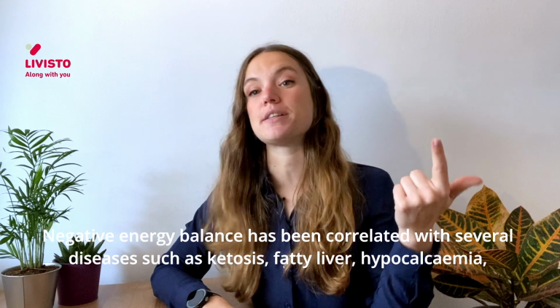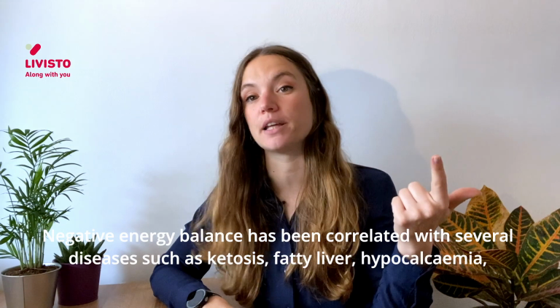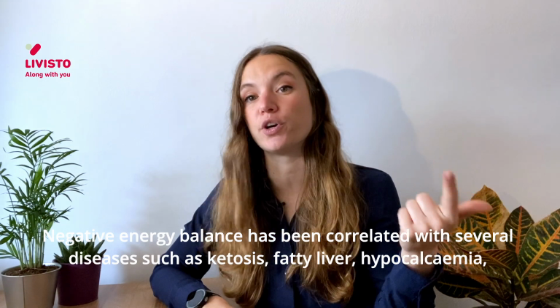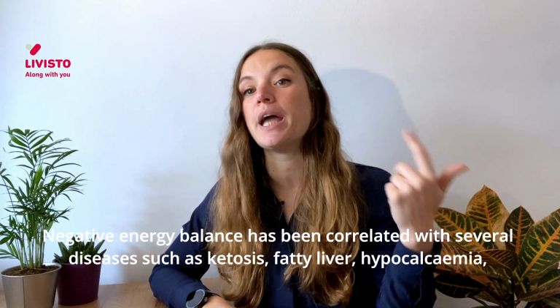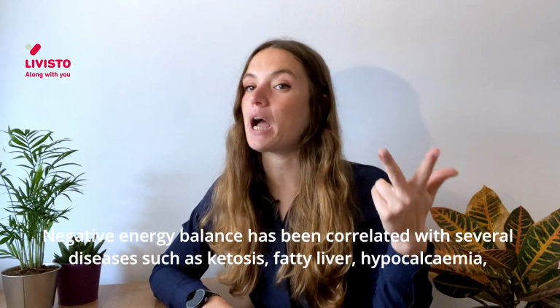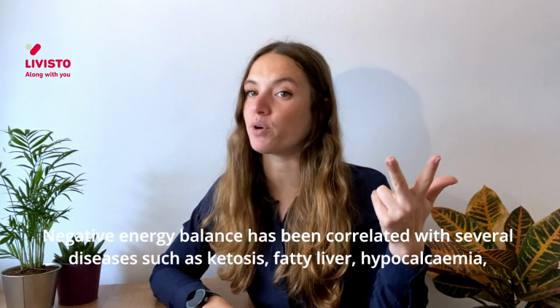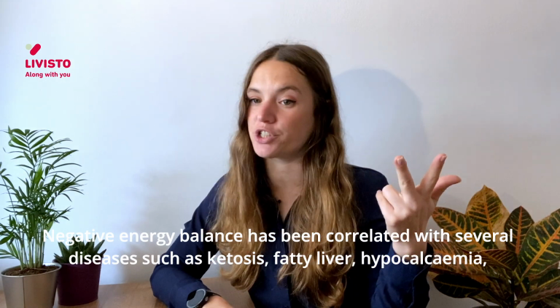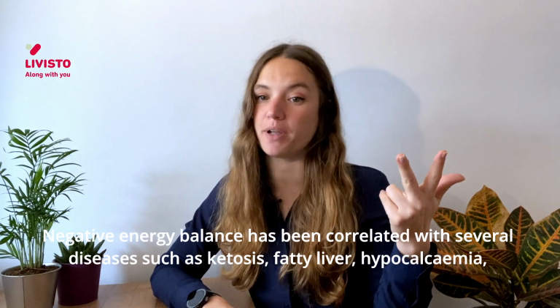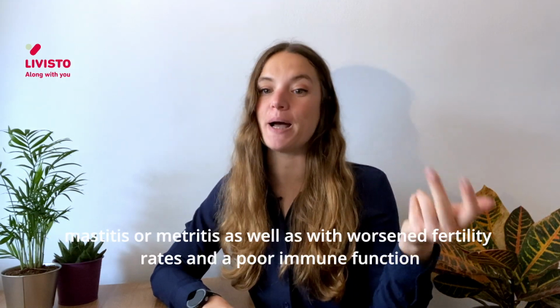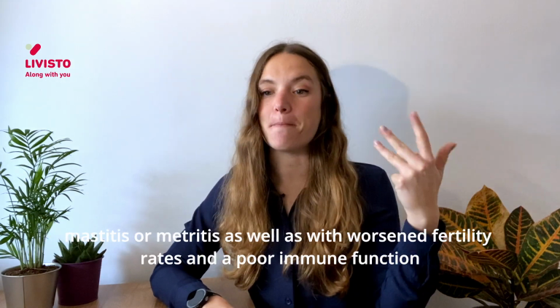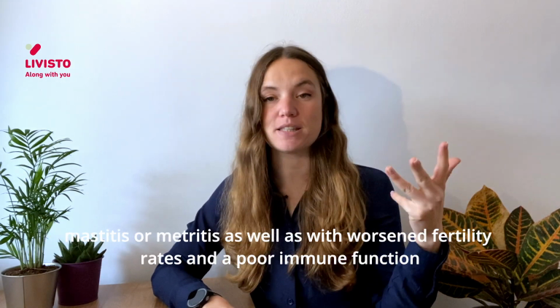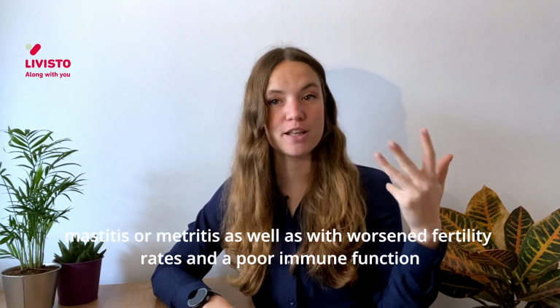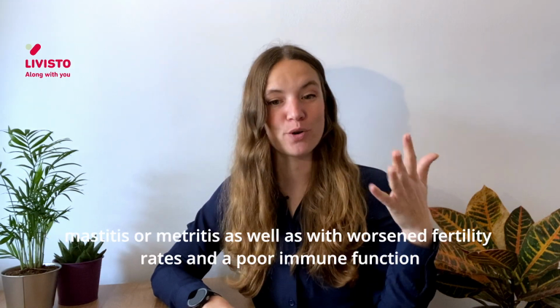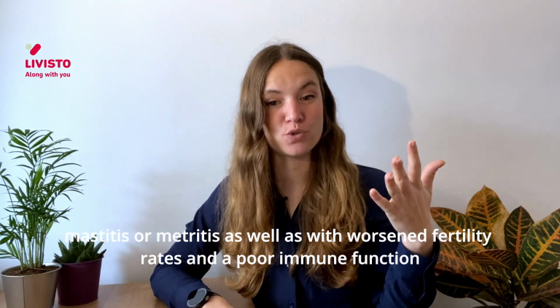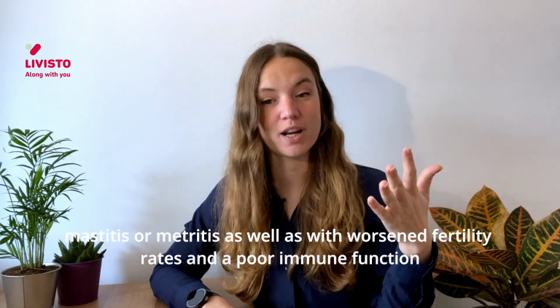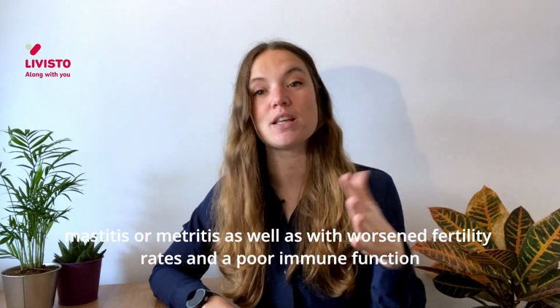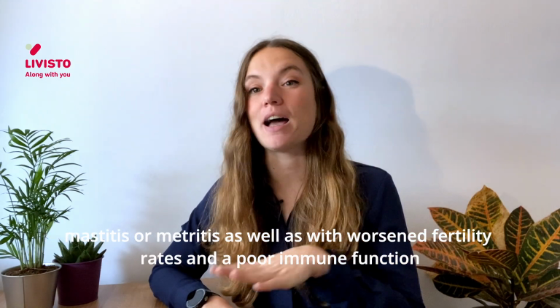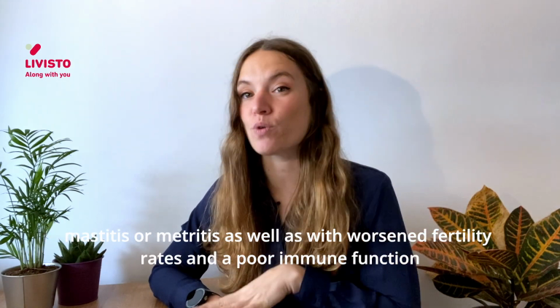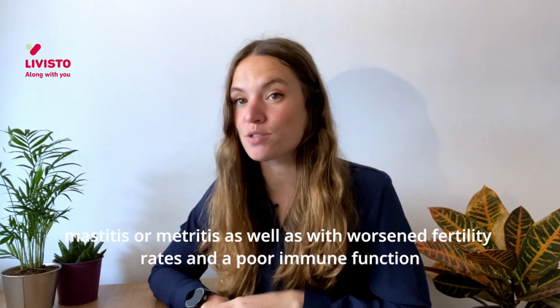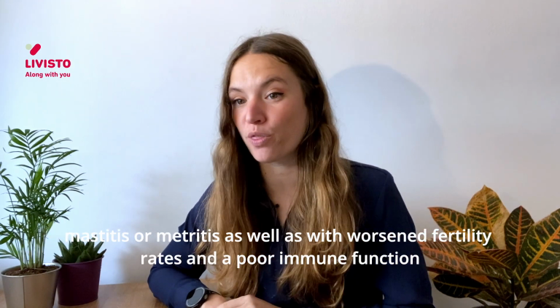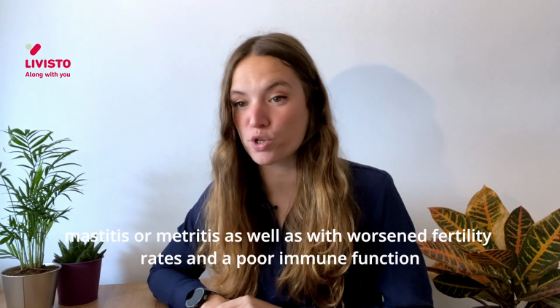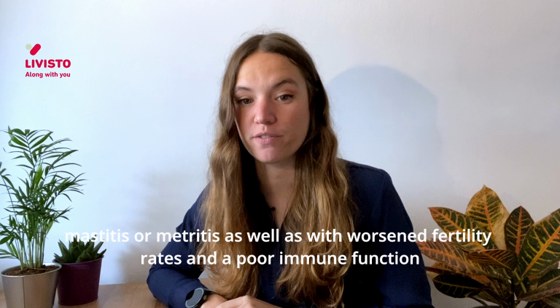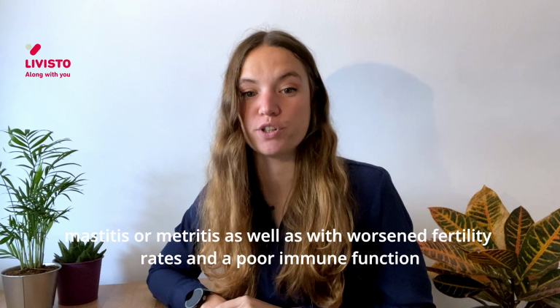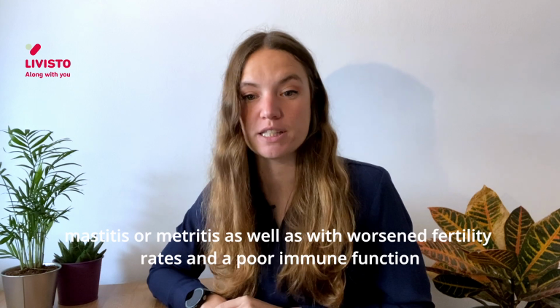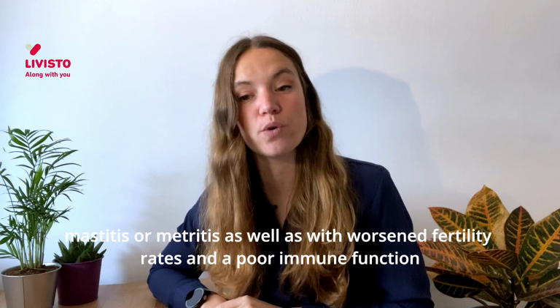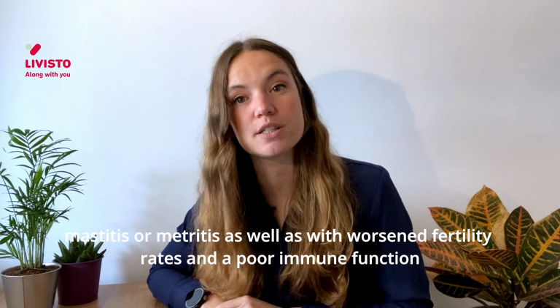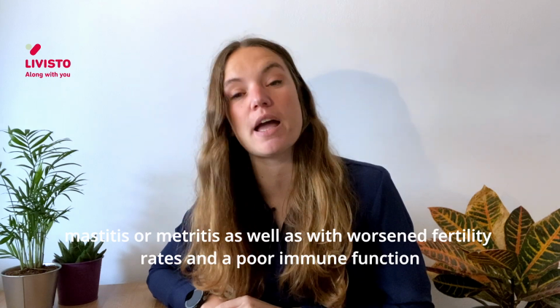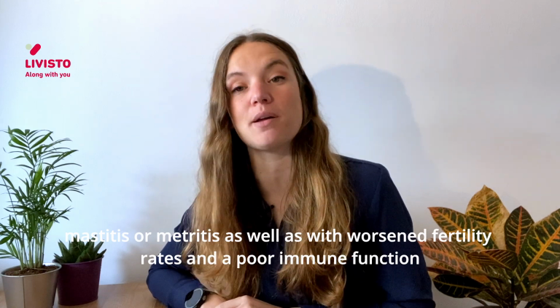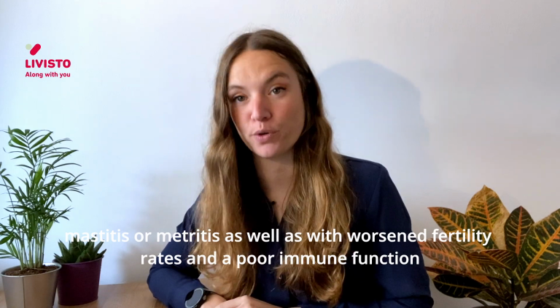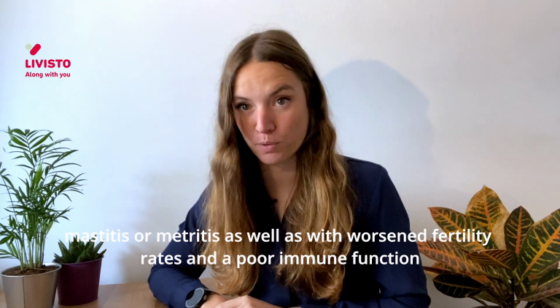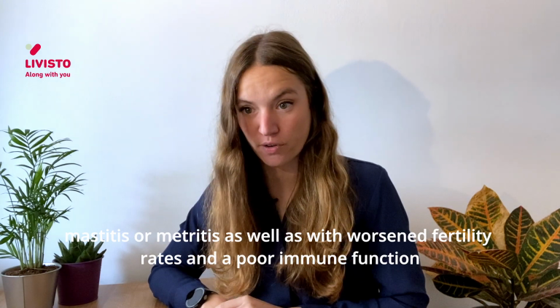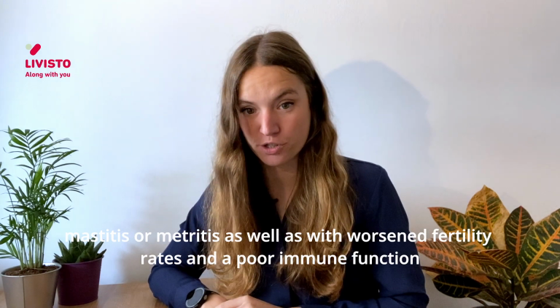fatty liver, hypocalcemia, mastitis, or metritis, as well as with worsened fertility rates and poor immune function.